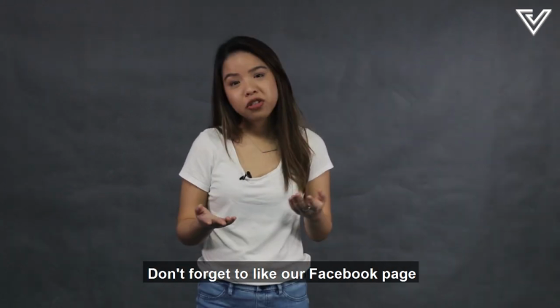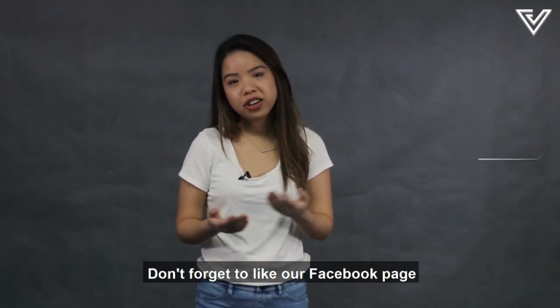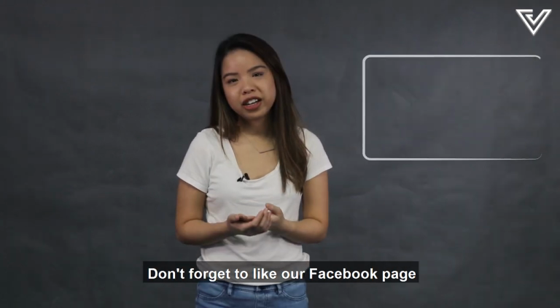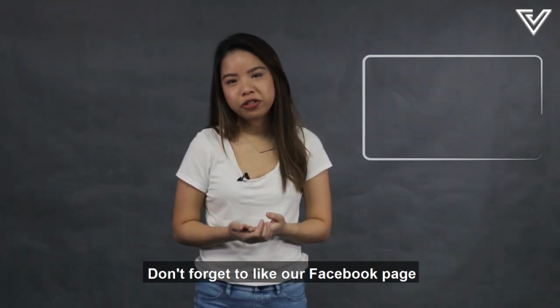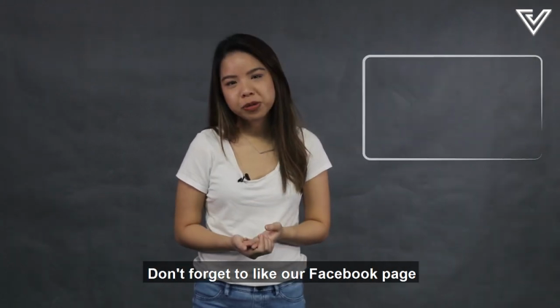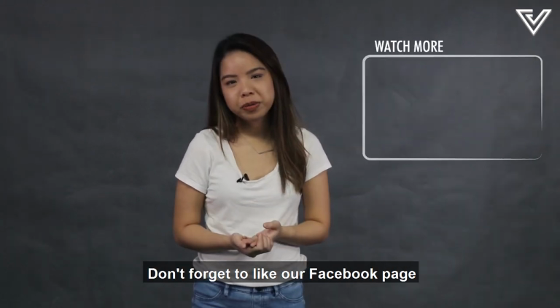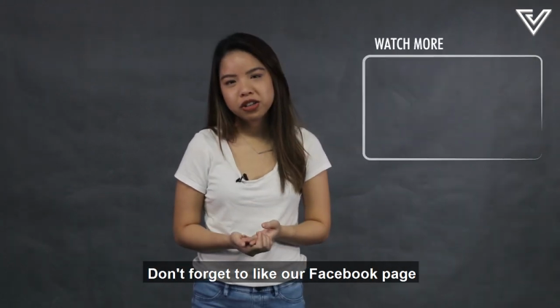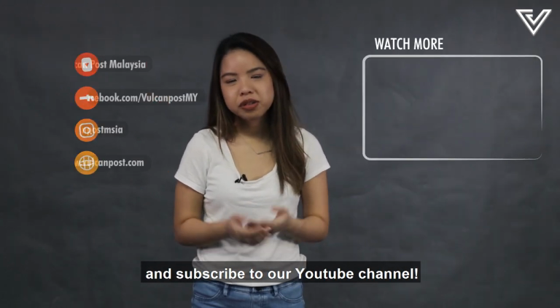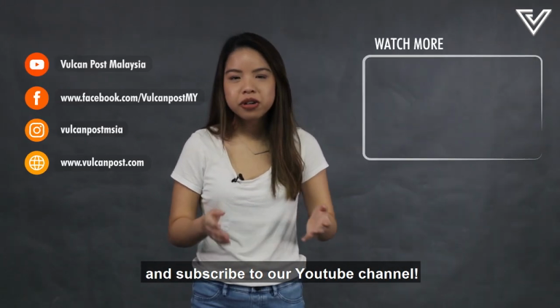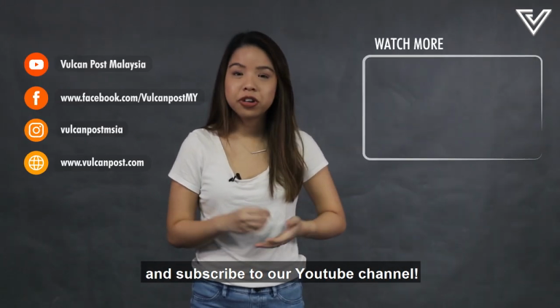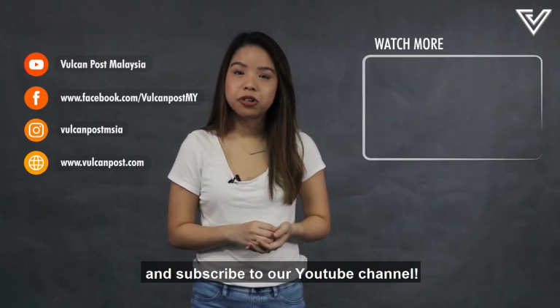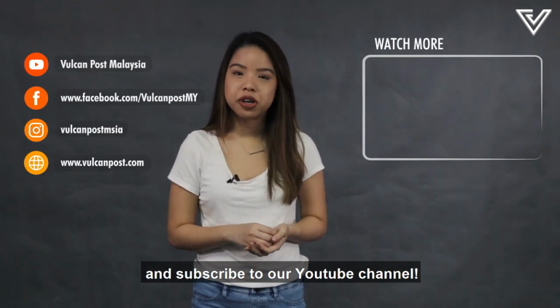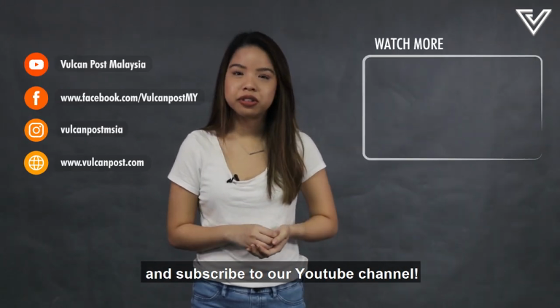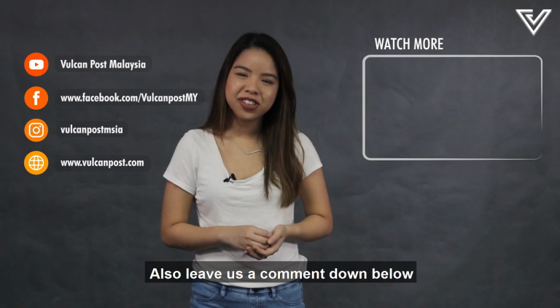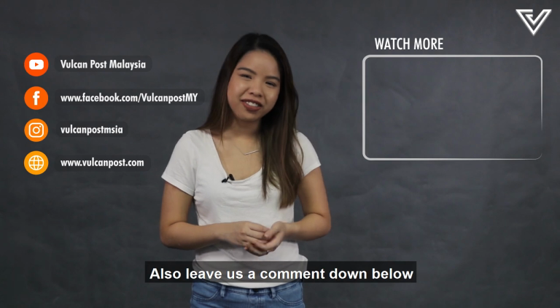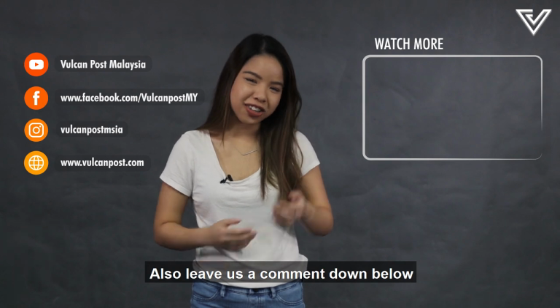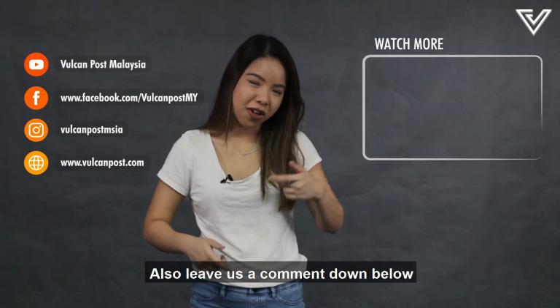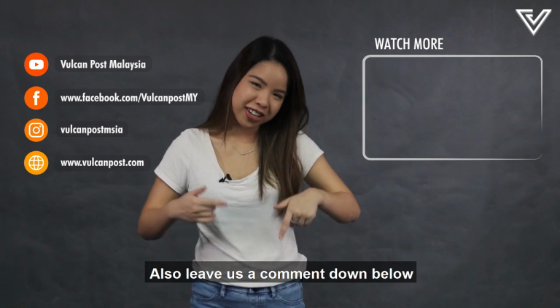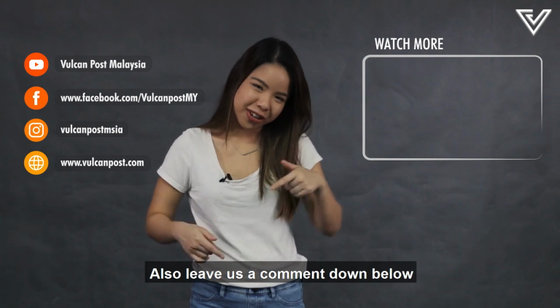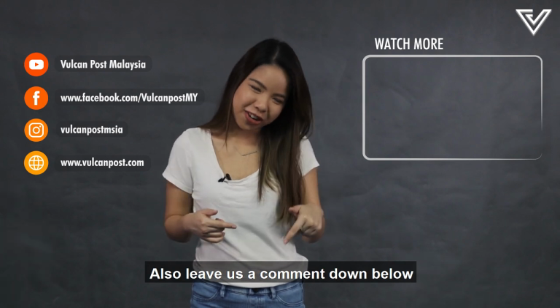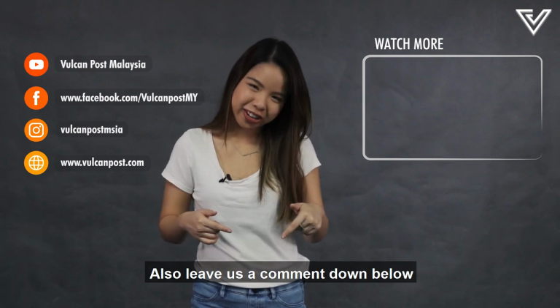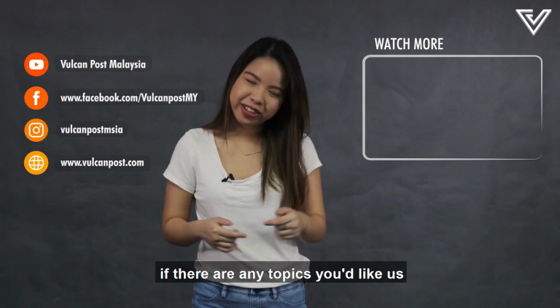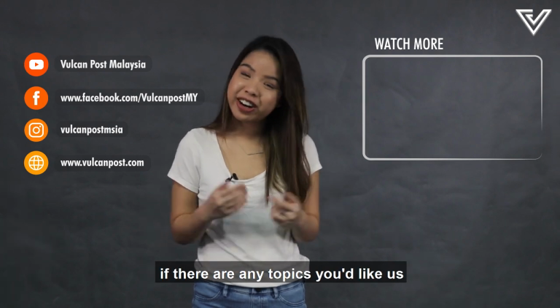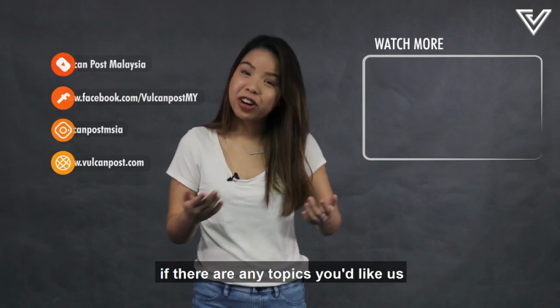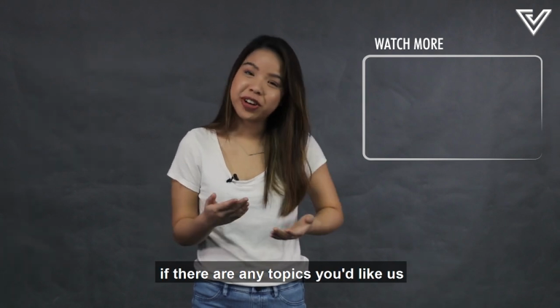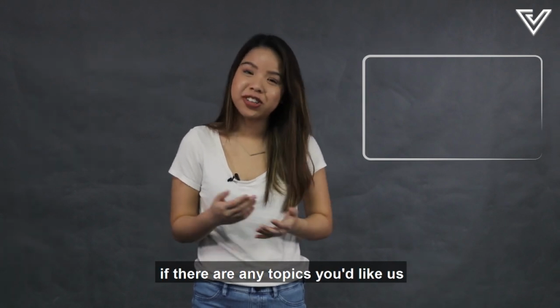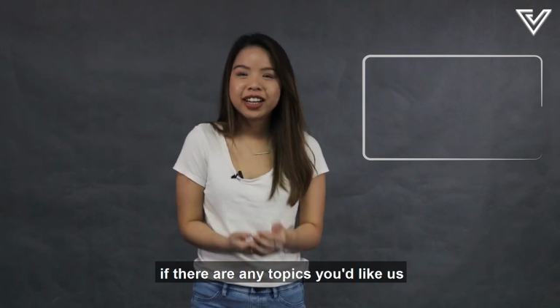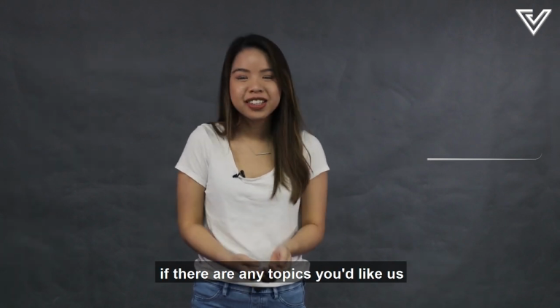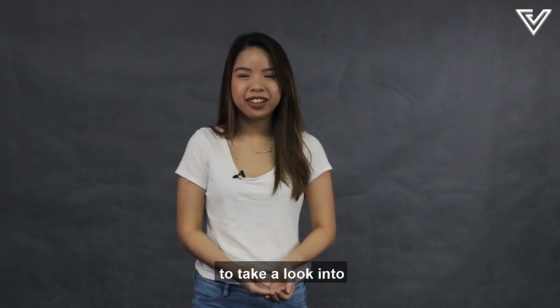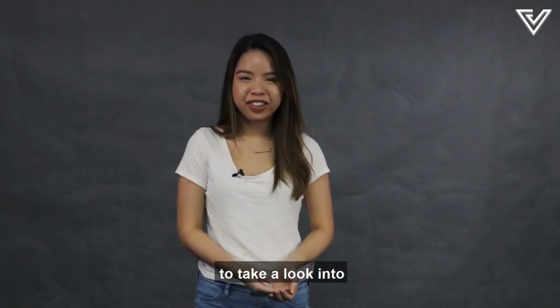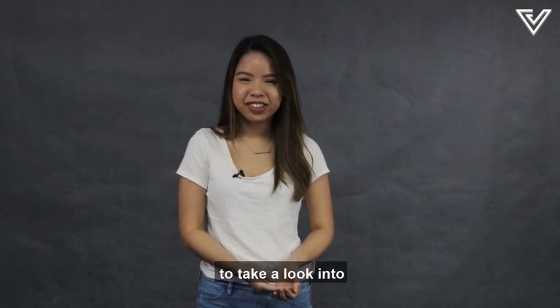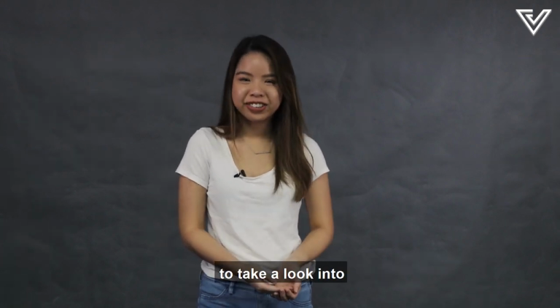Don't forget to like our Facebook page and subscribe to our YouTube channel. Also leave us a comment below if there are any topics you'd like us to look into.